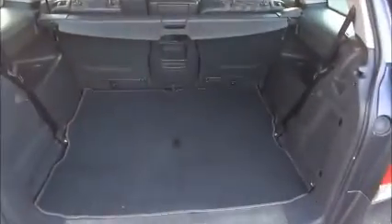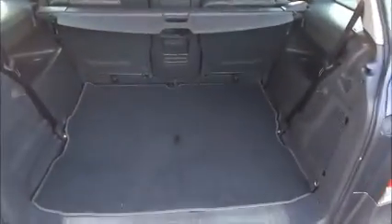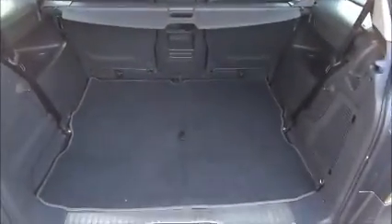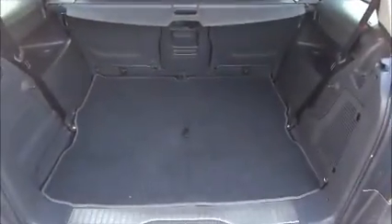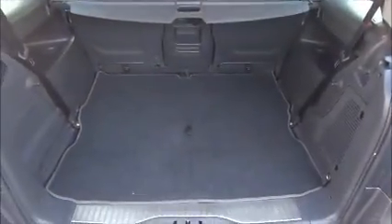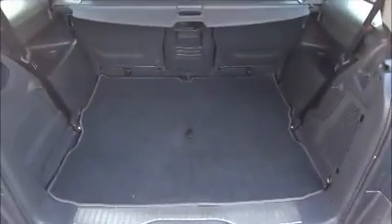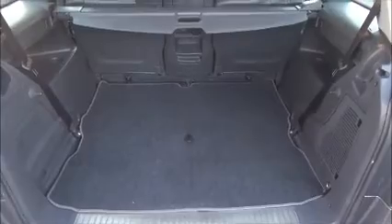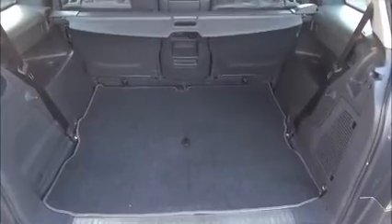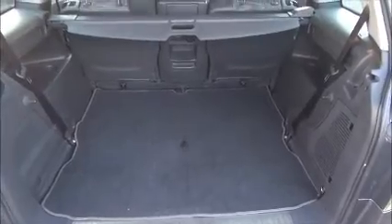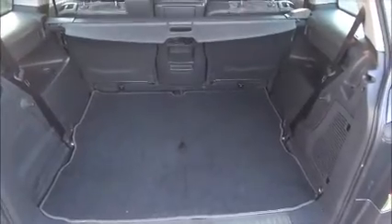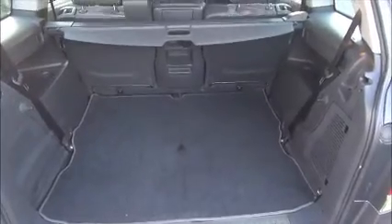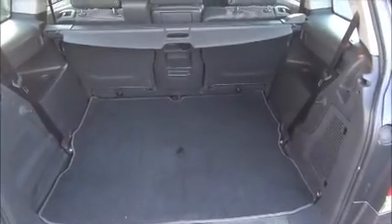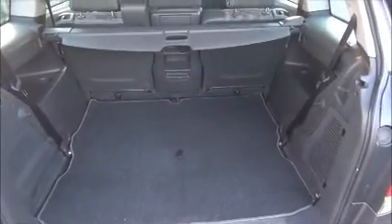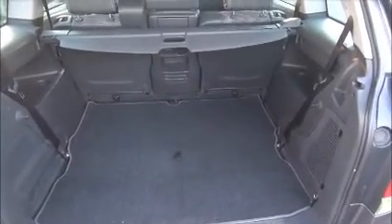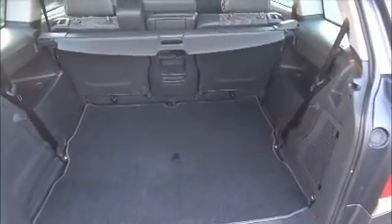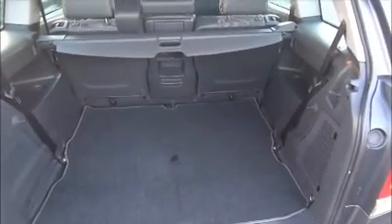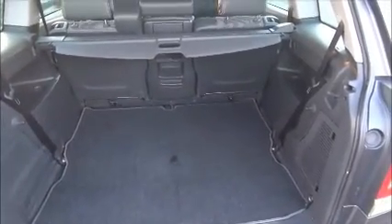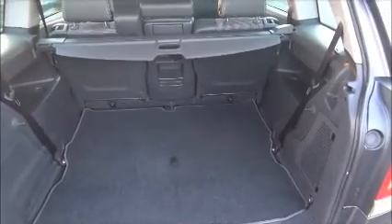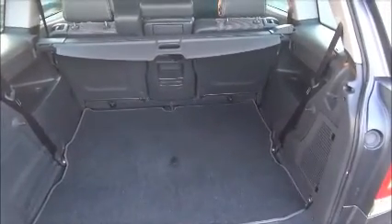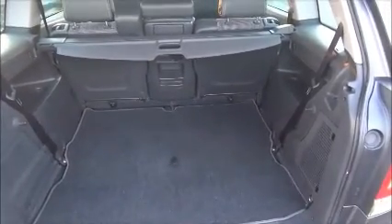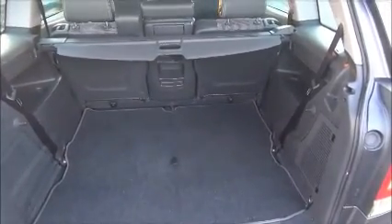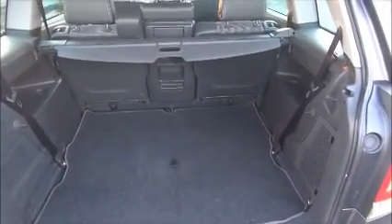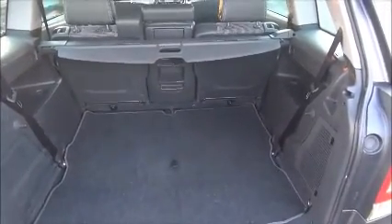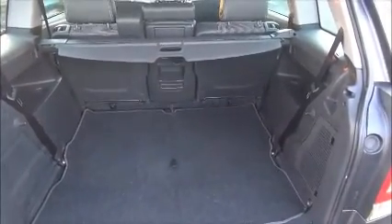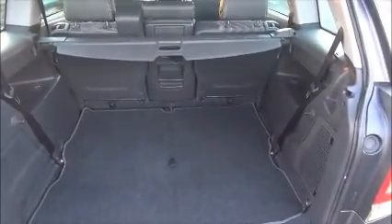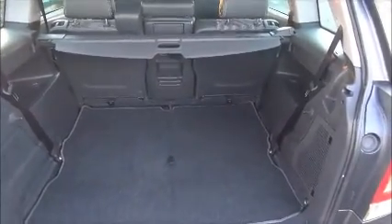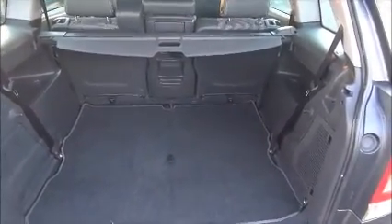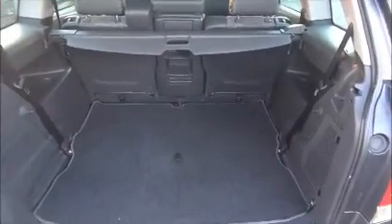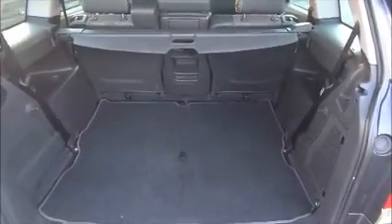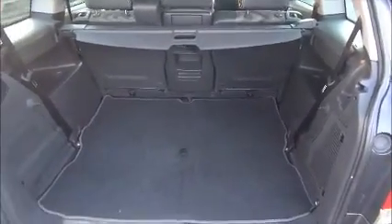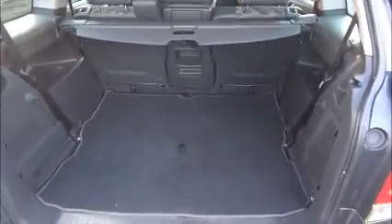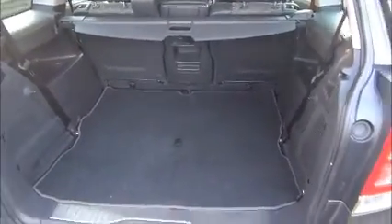As you can see, a large boot area with convenience lights and with folding rear seats for greater flexibility.